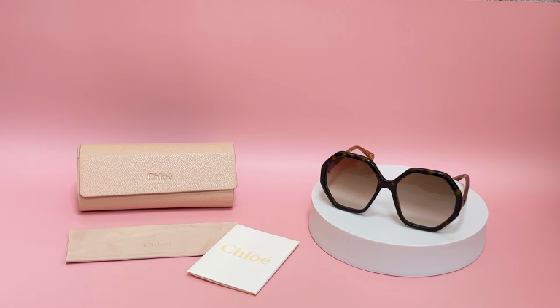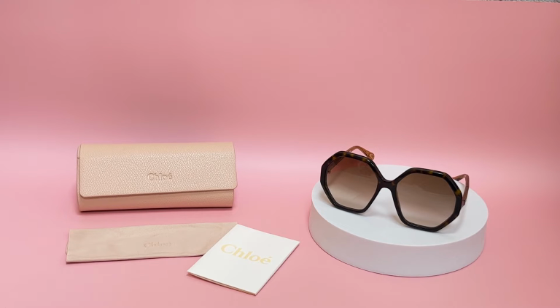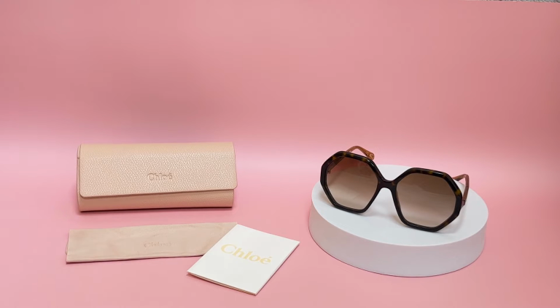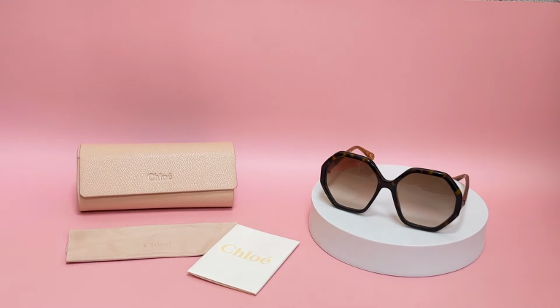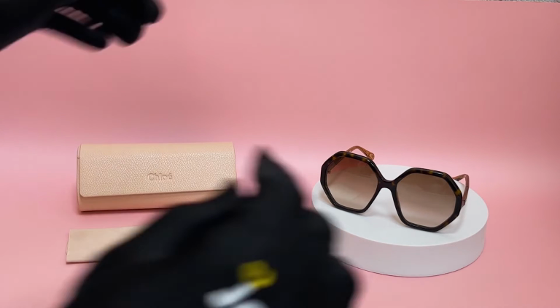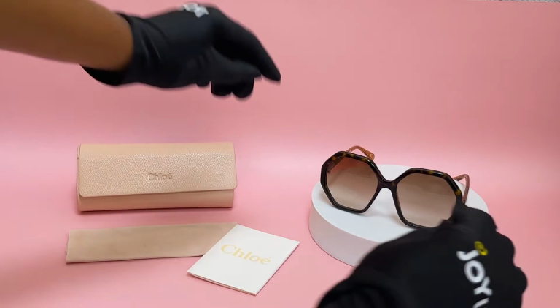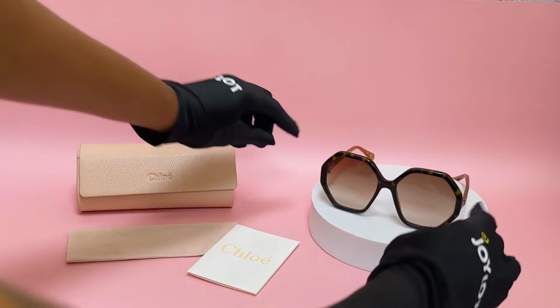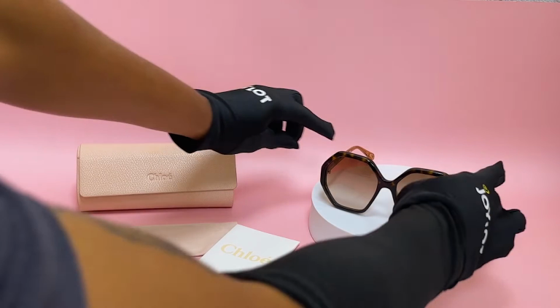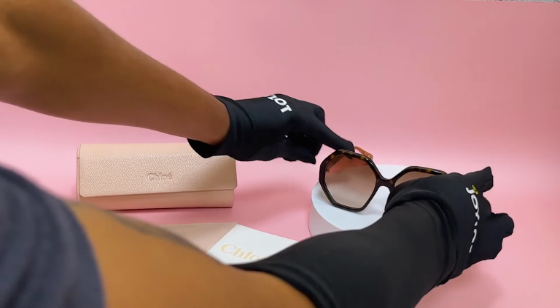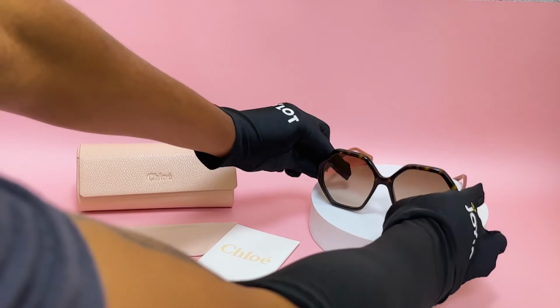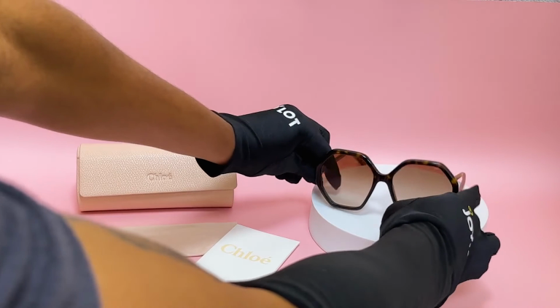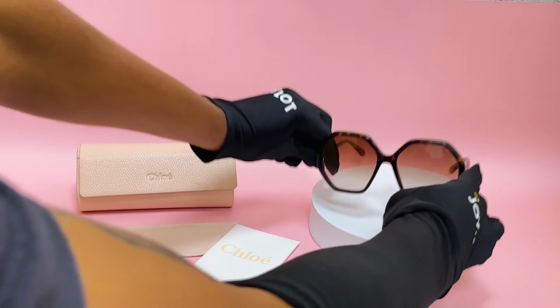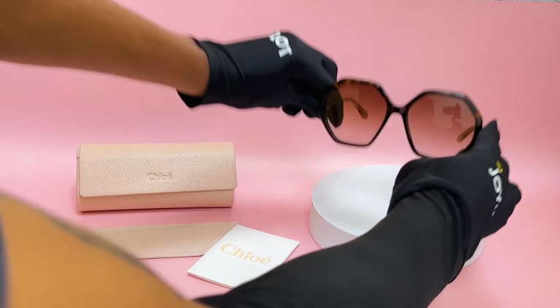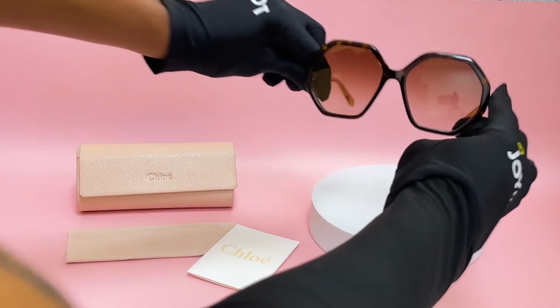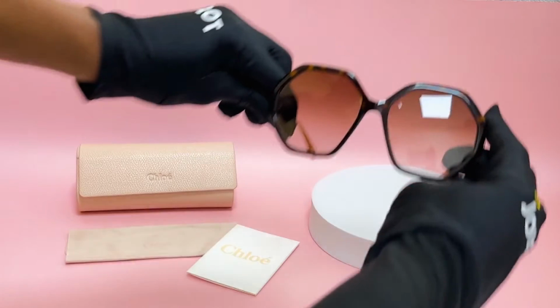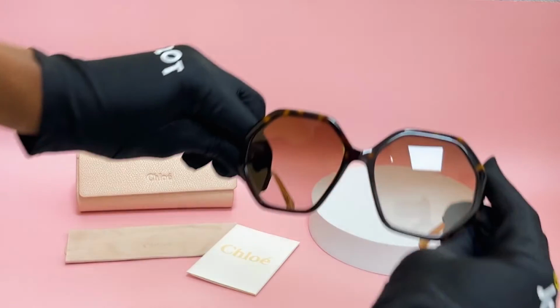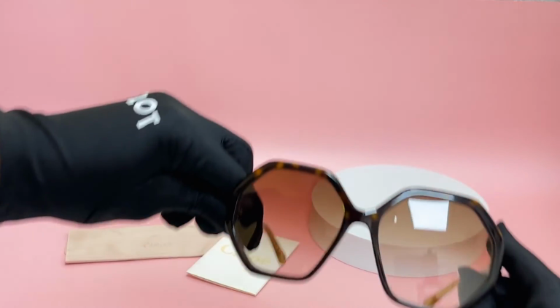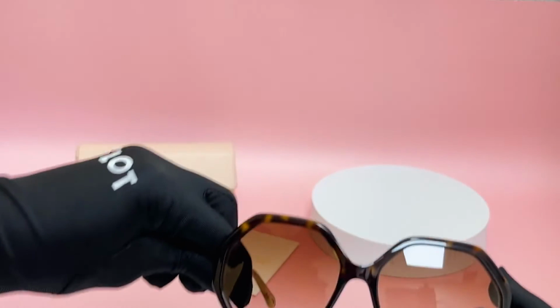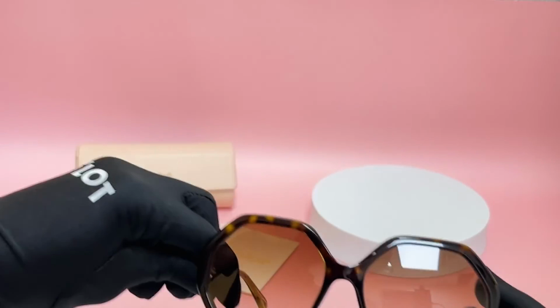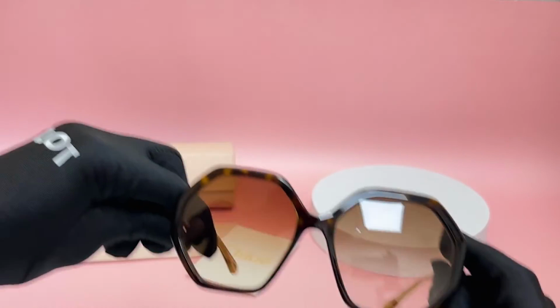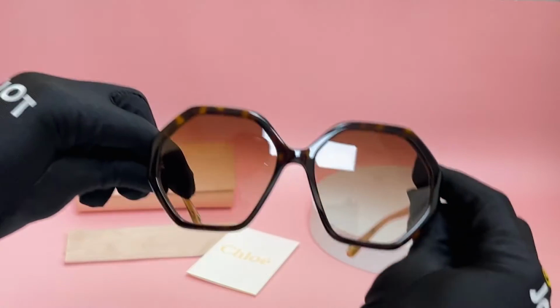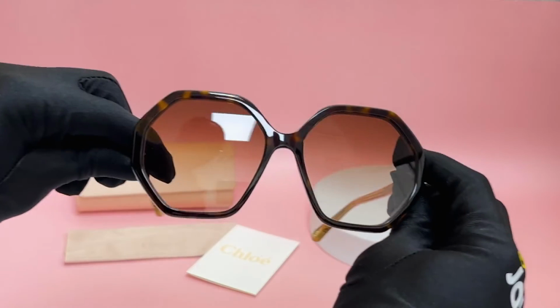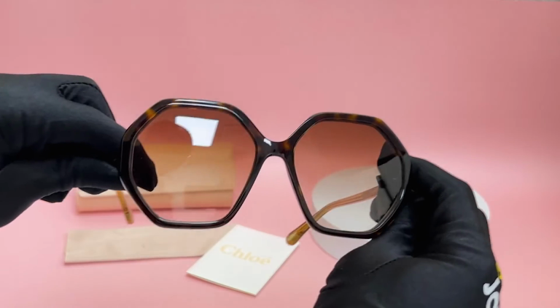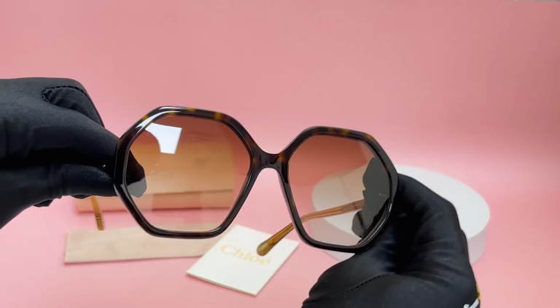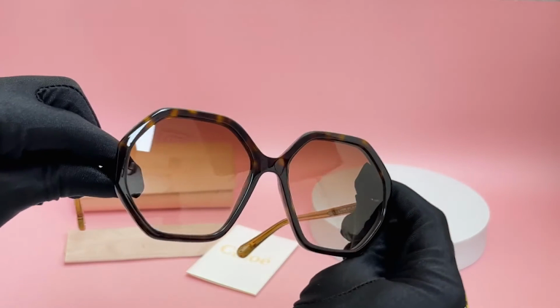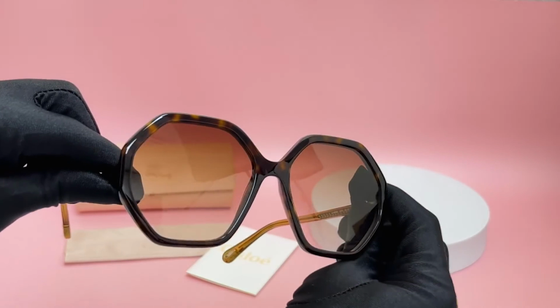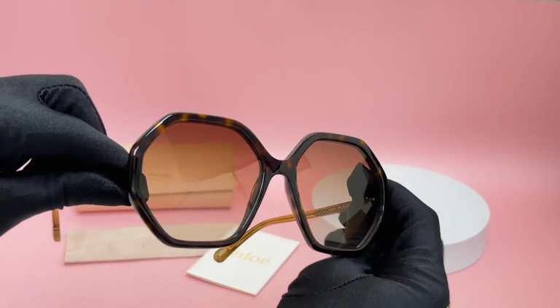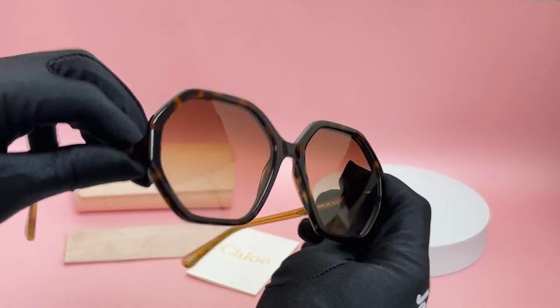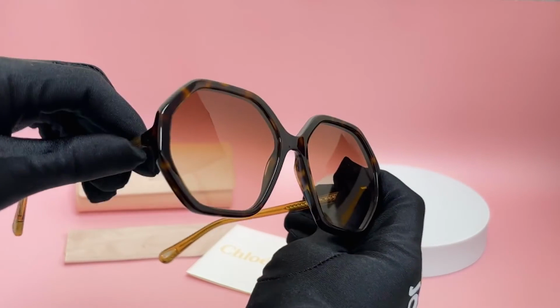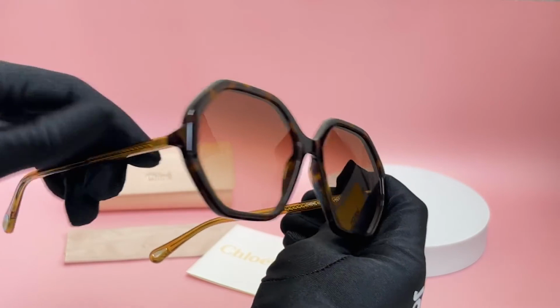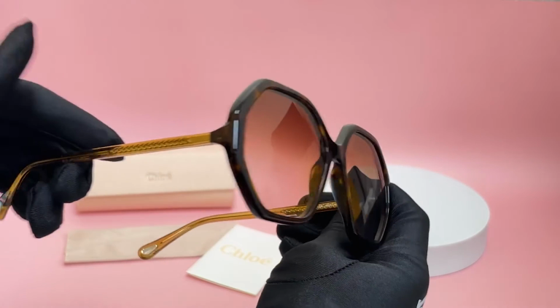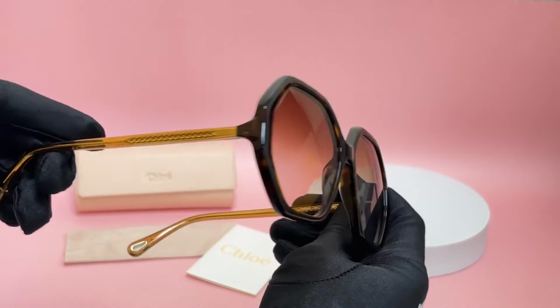The color of the frame is a Havana color. As for the lenses, they're a brown gradient with a square shape.